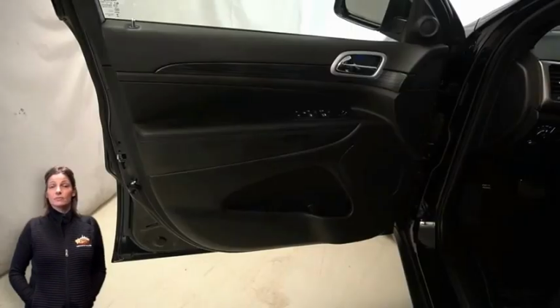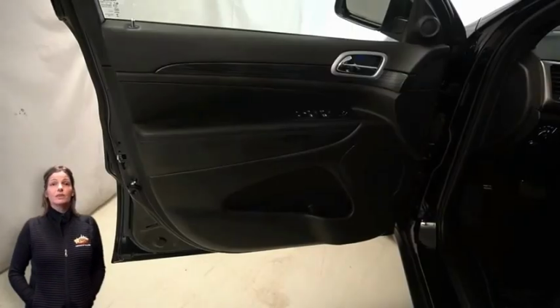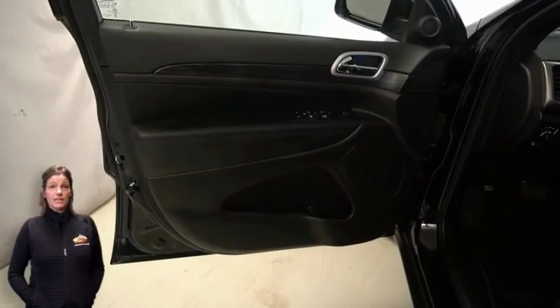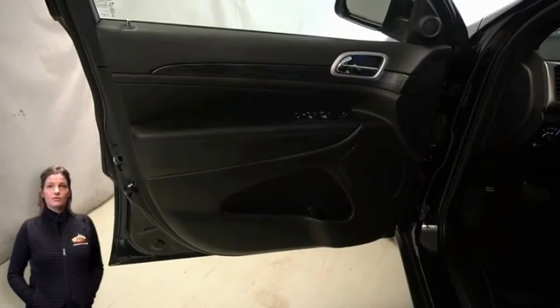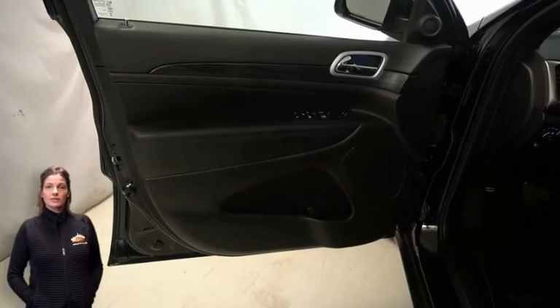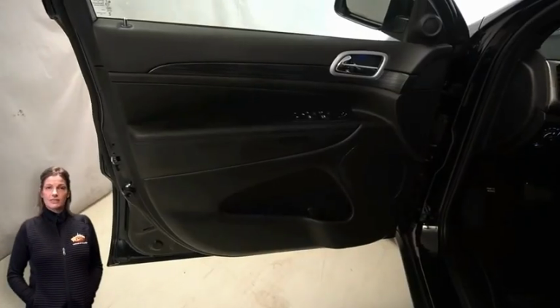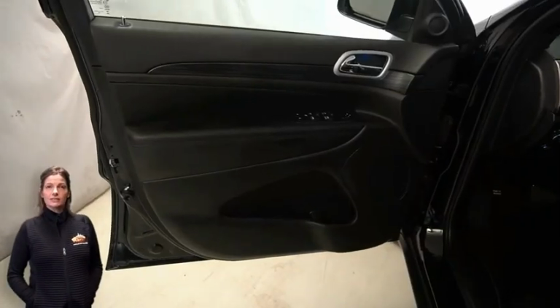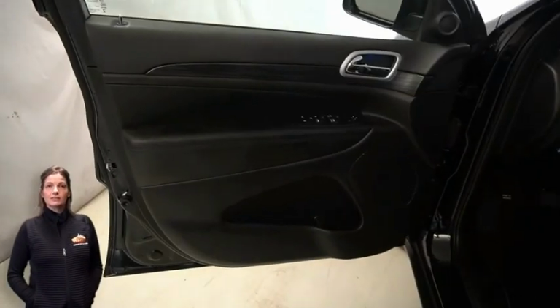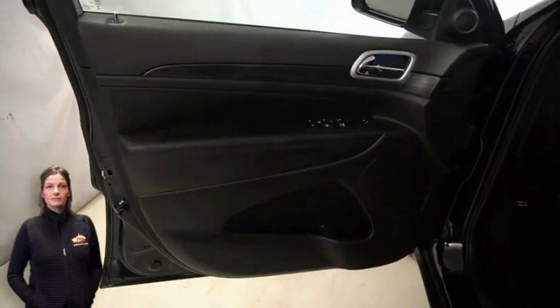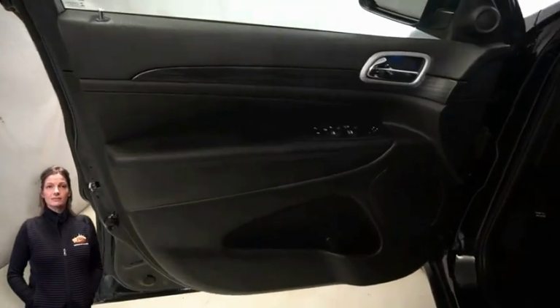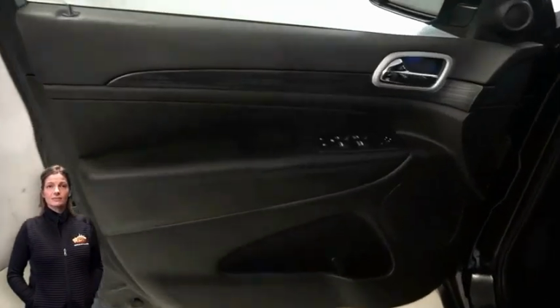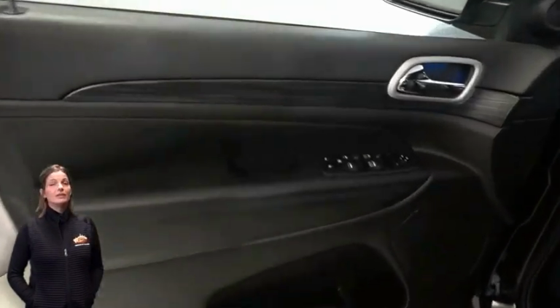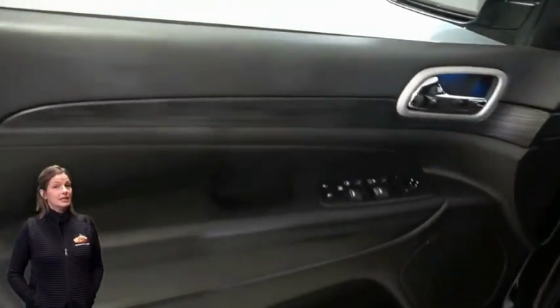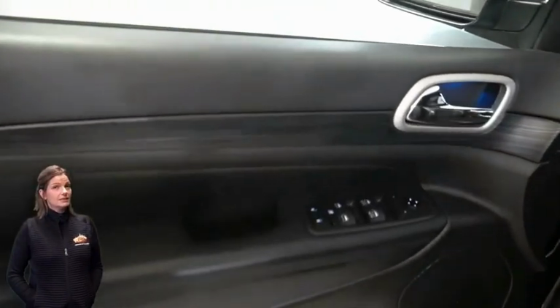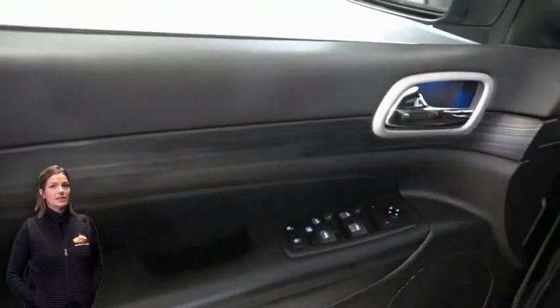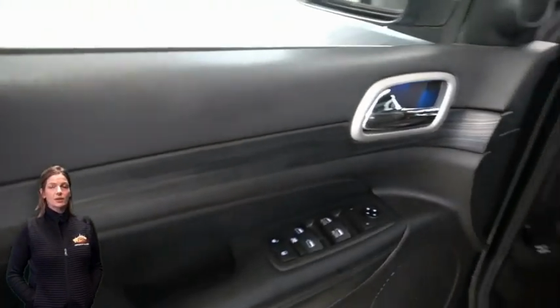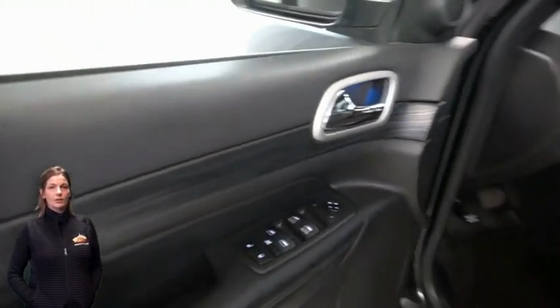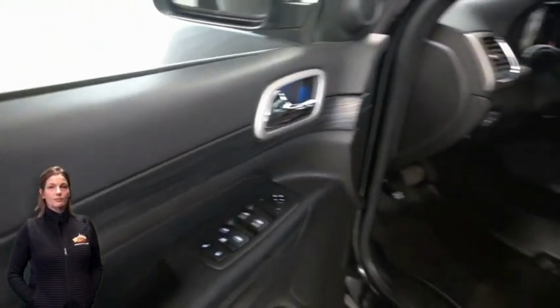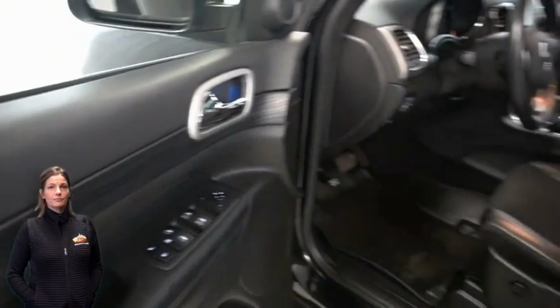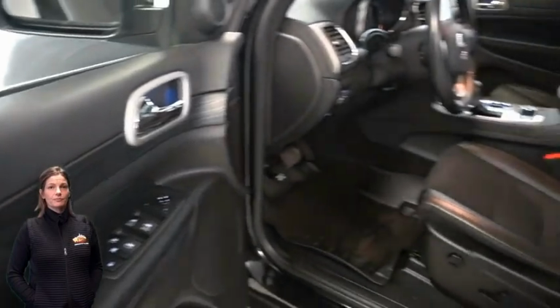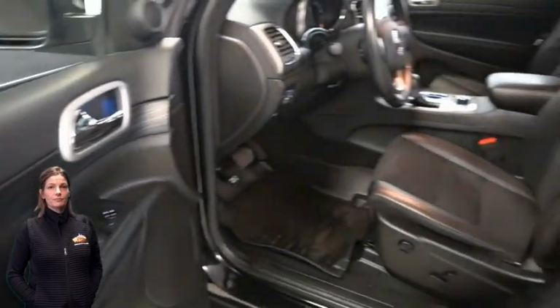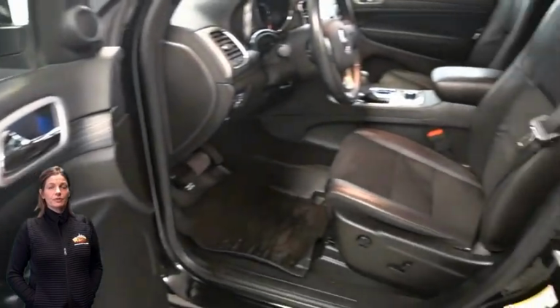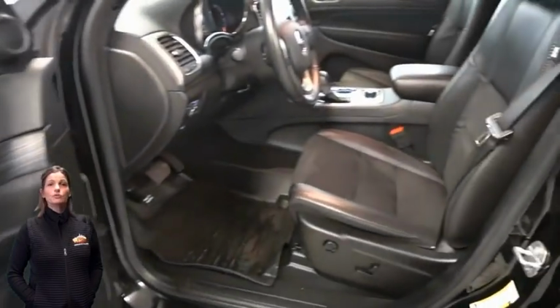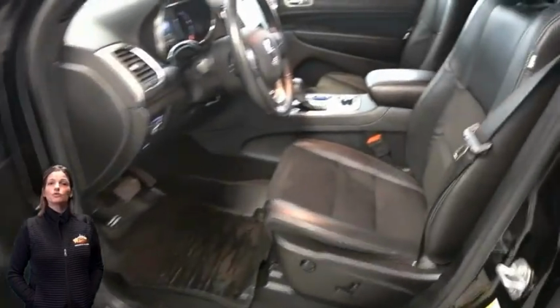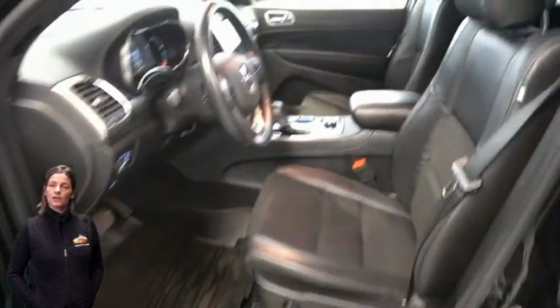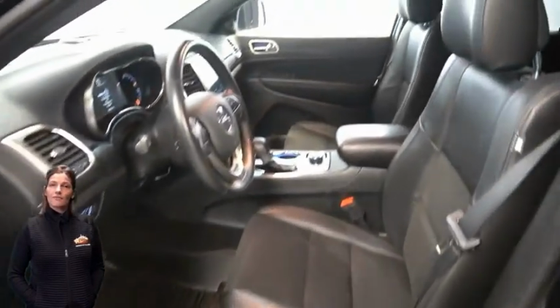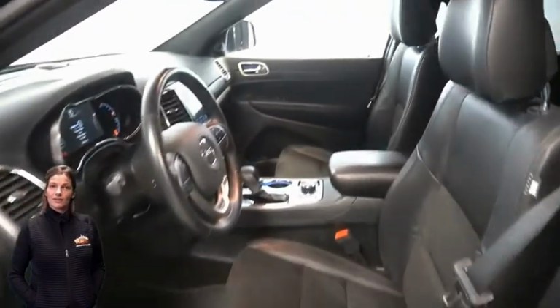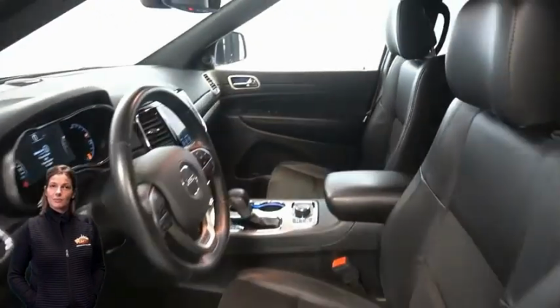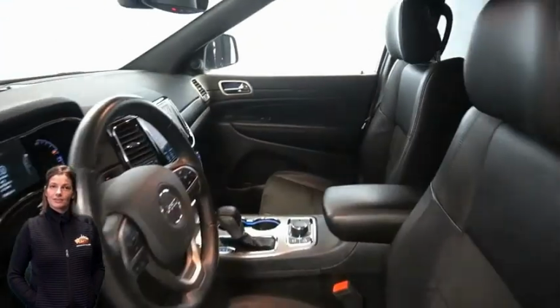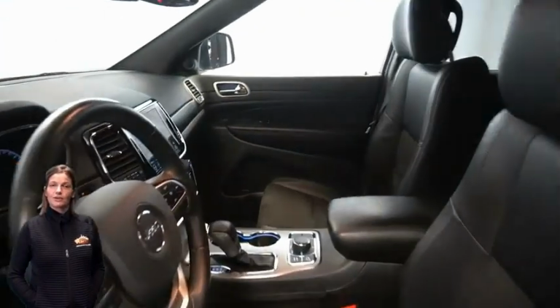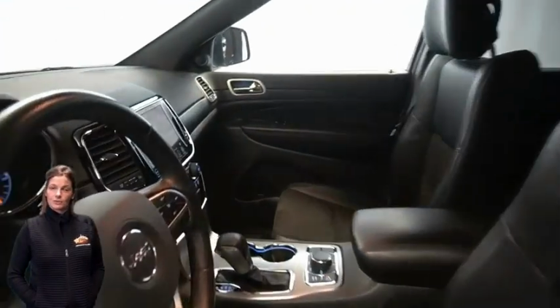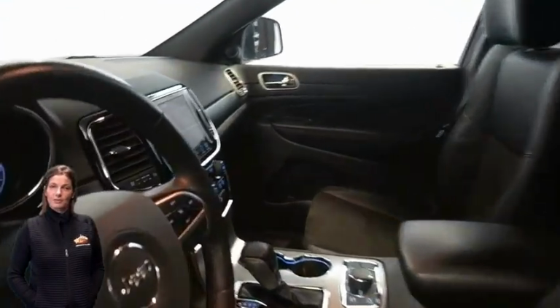Heated front seats, heated steering wheel, and 25,000 miles on the odometer.